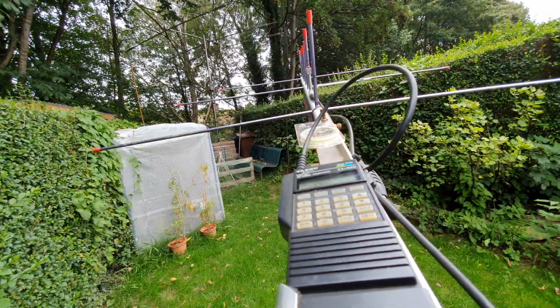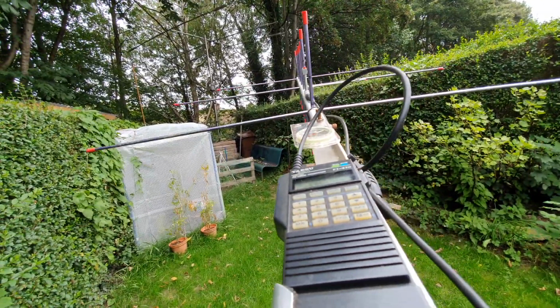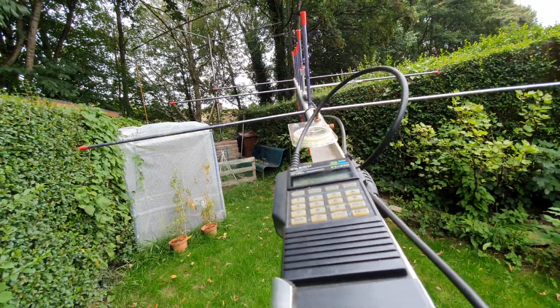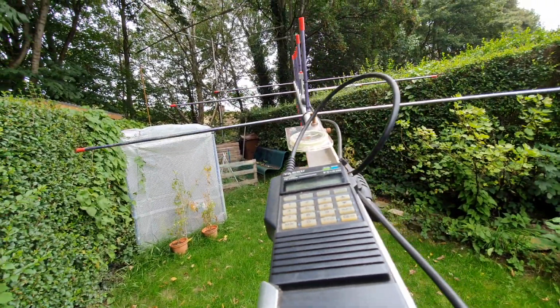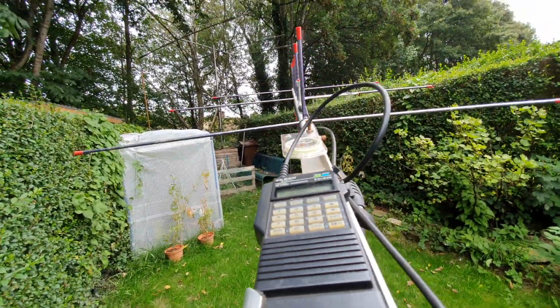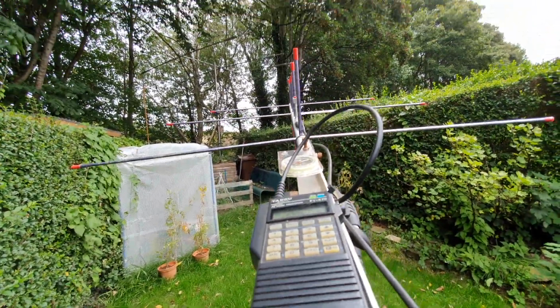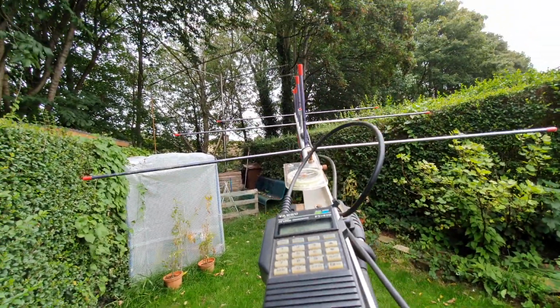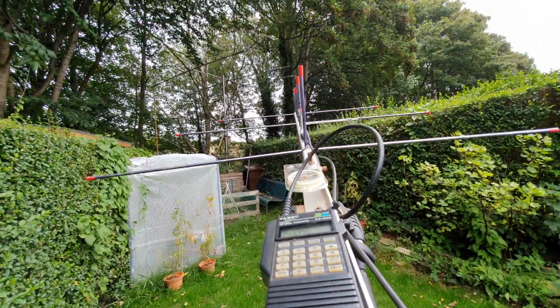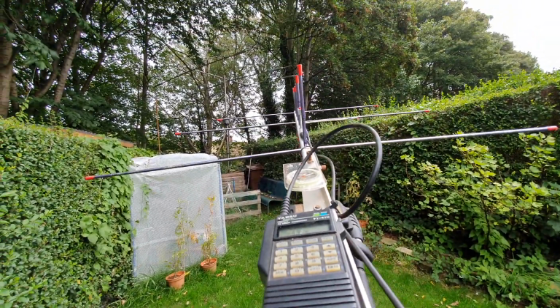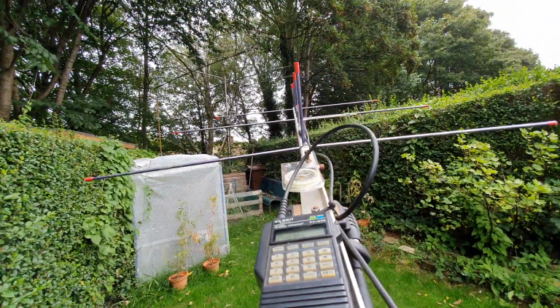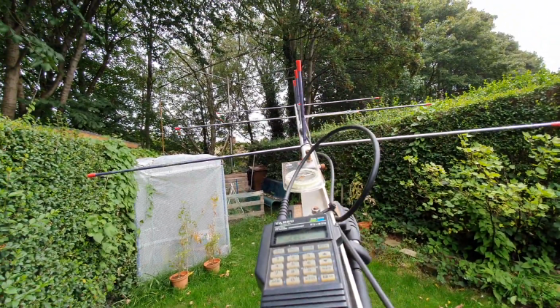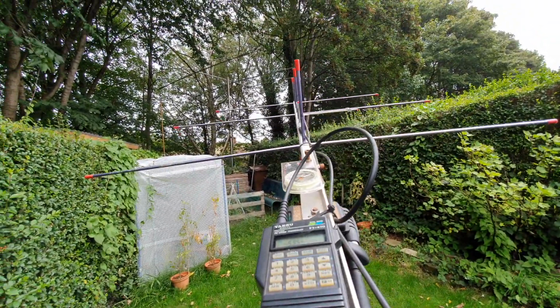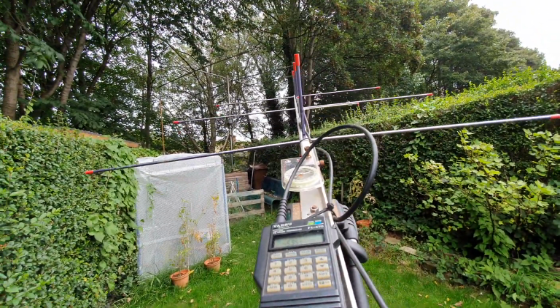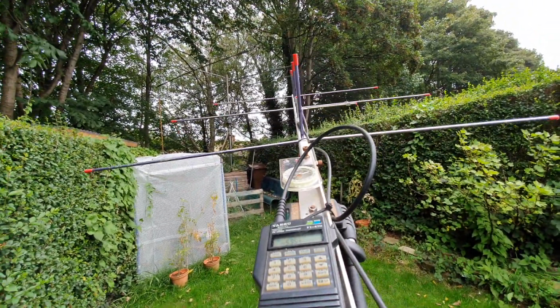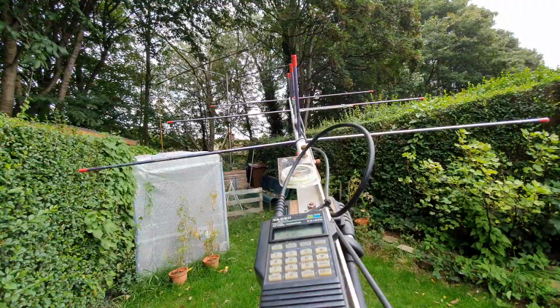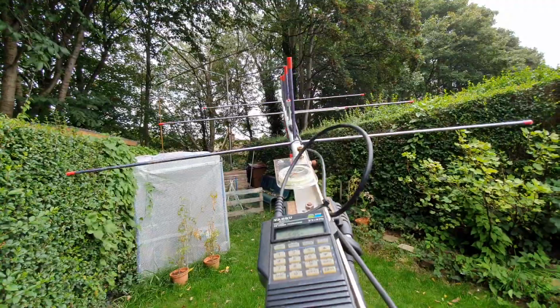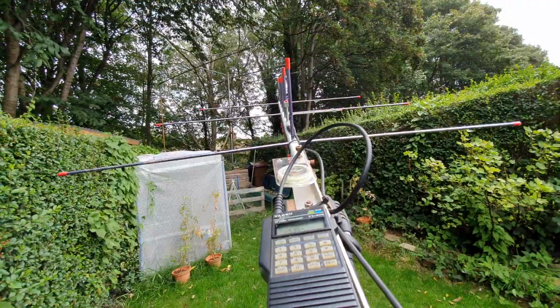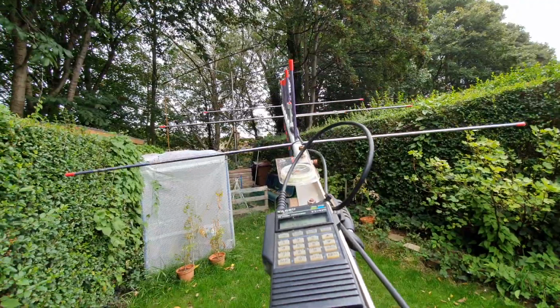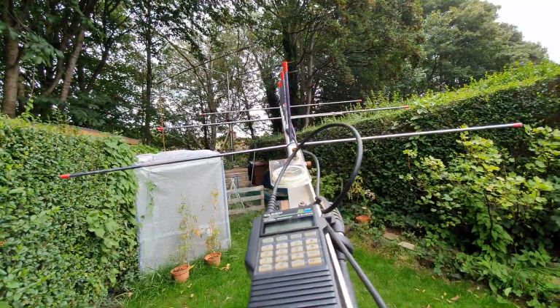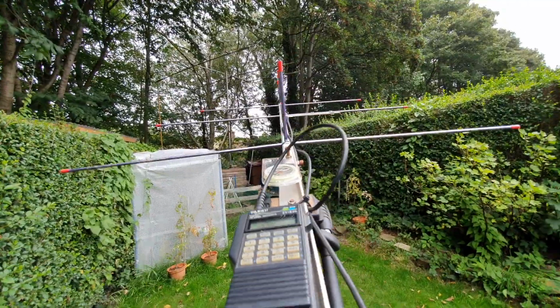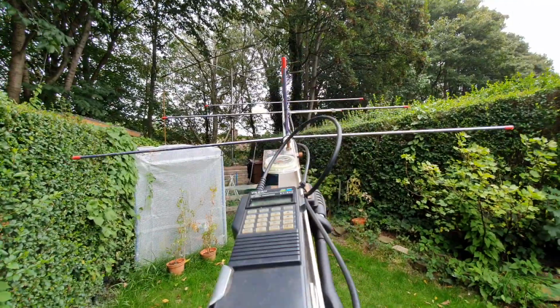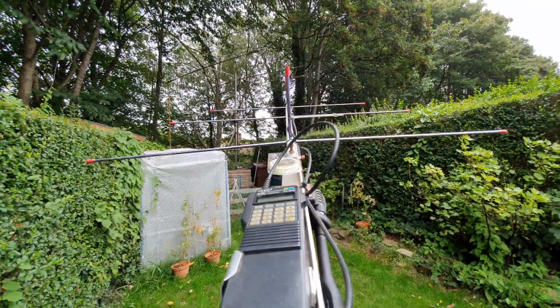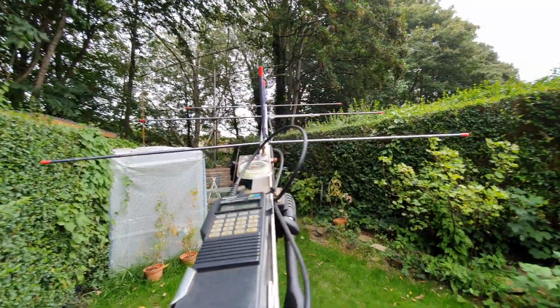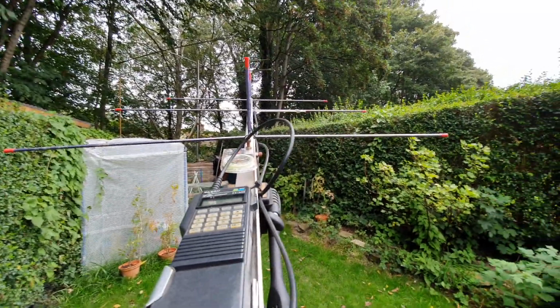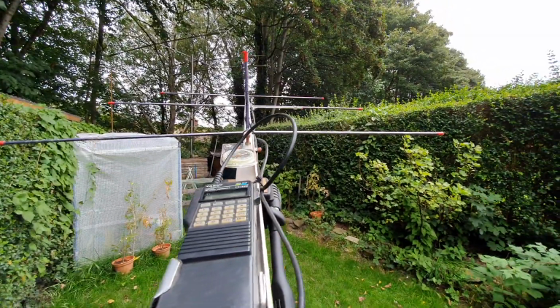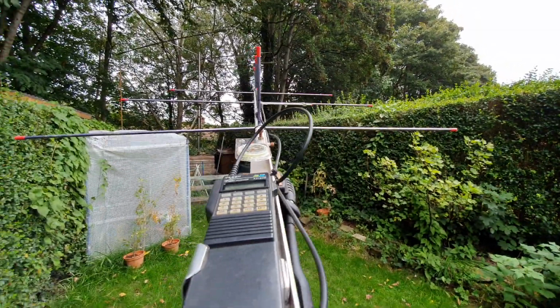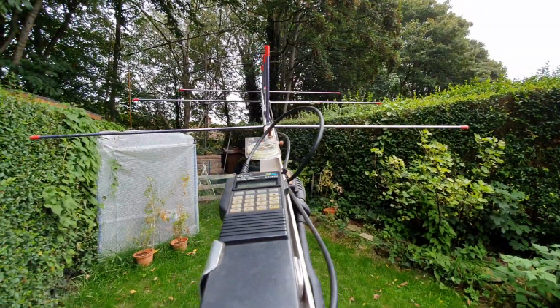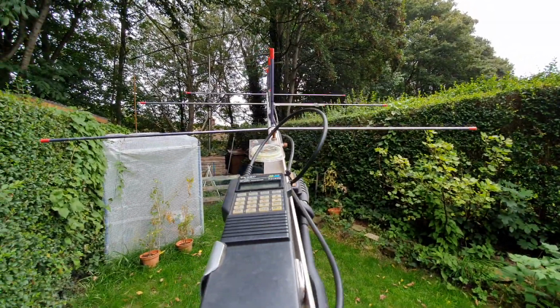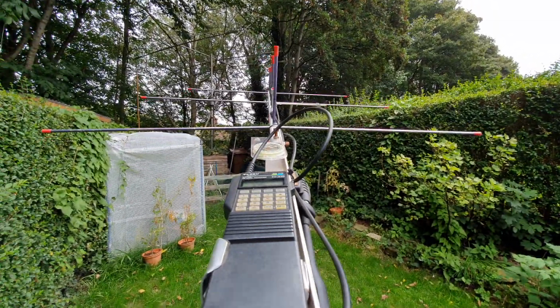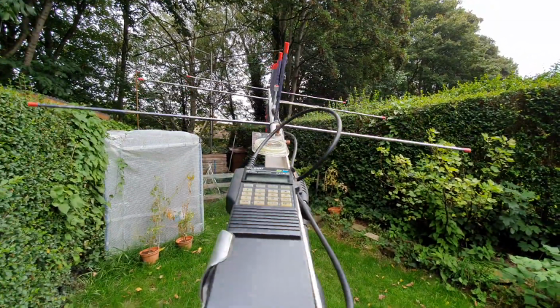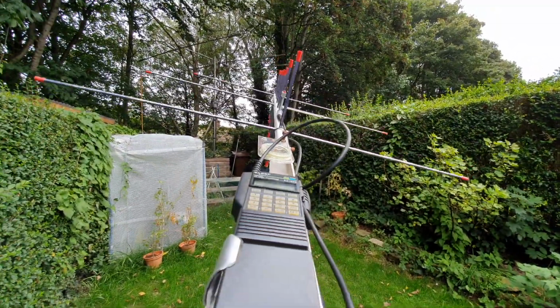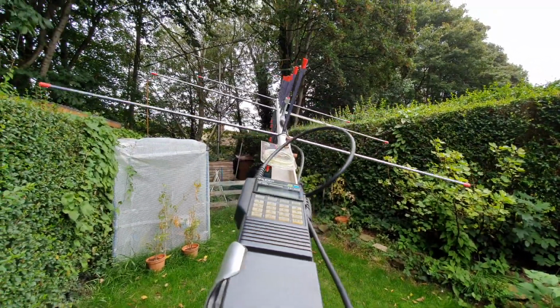The tree's probably blocking it a bit there. I can't change polarisation.